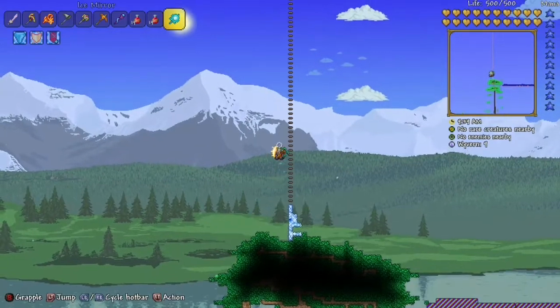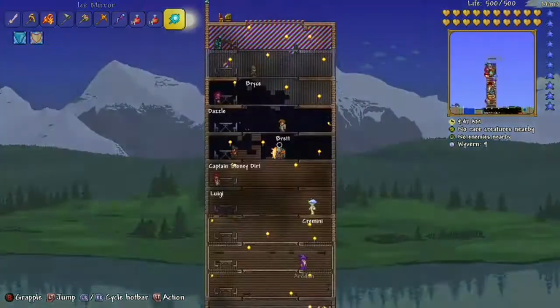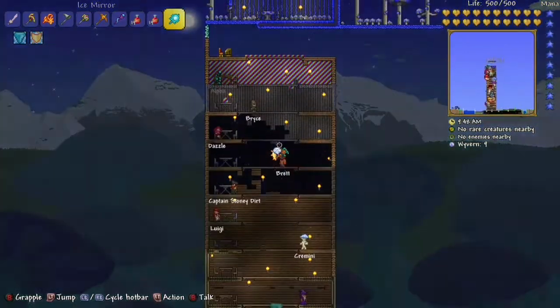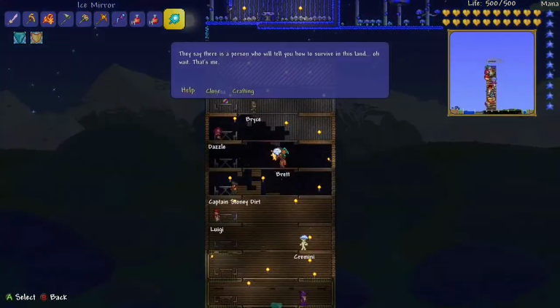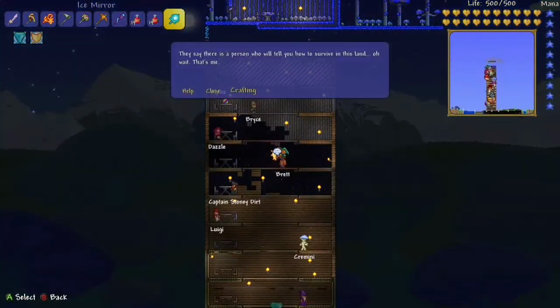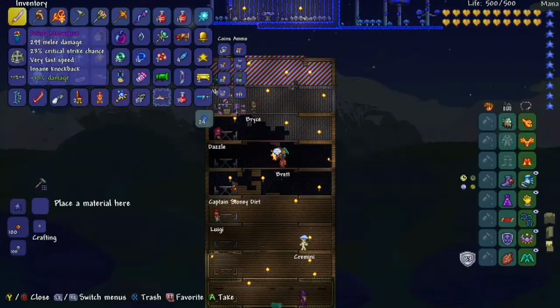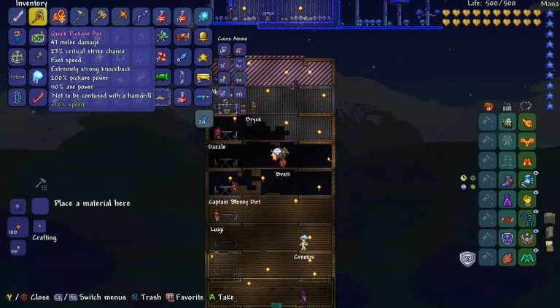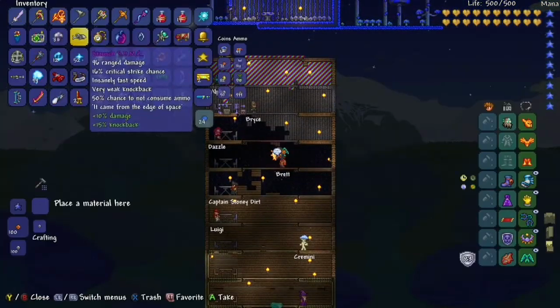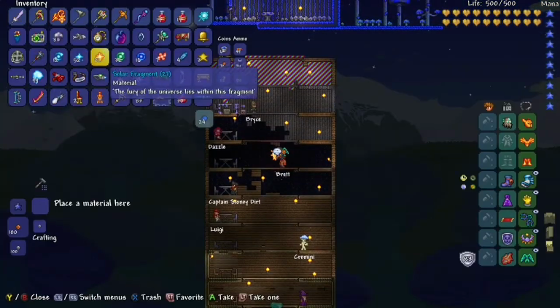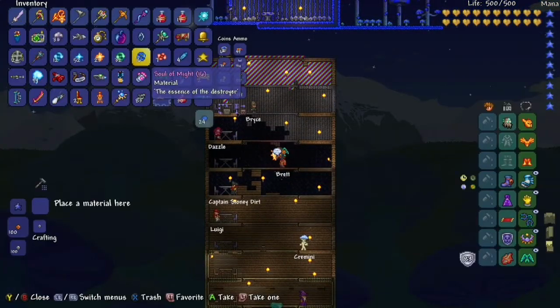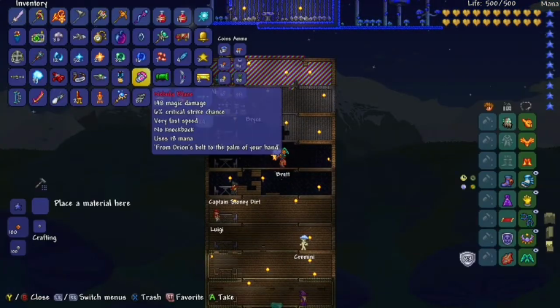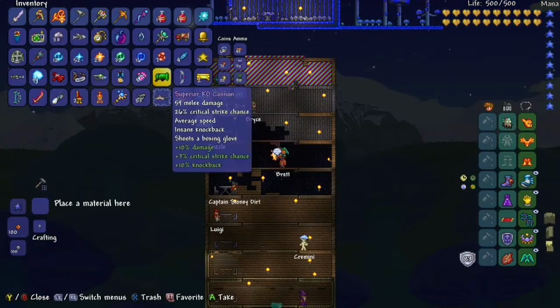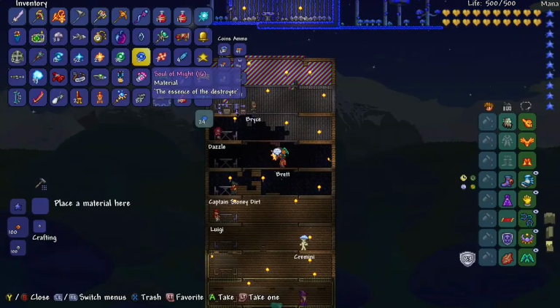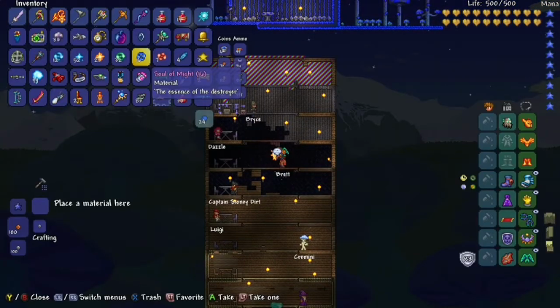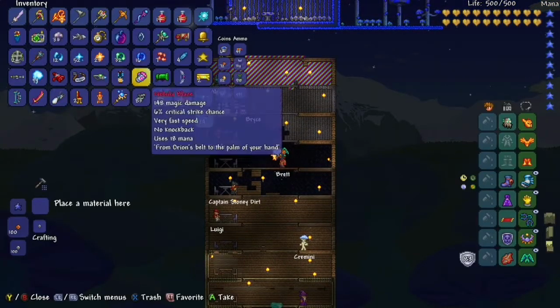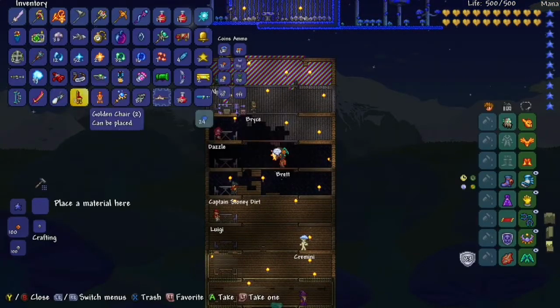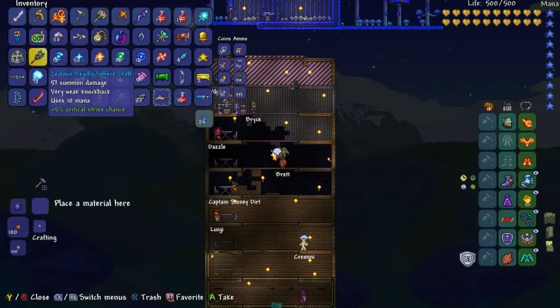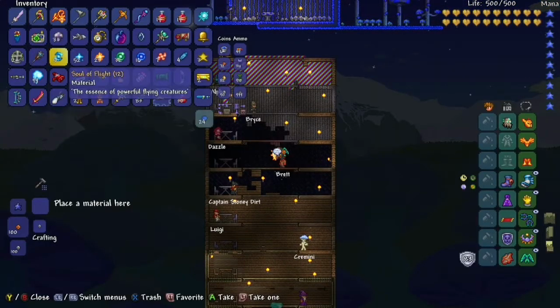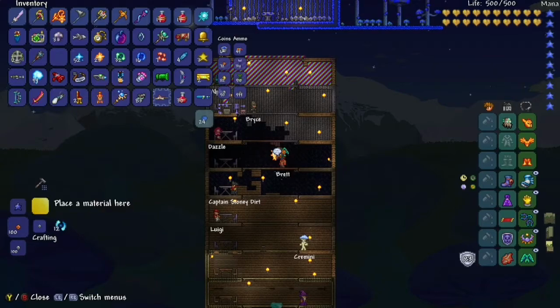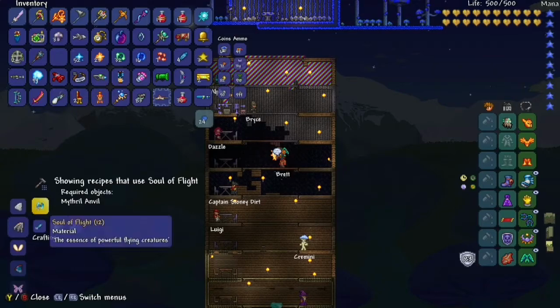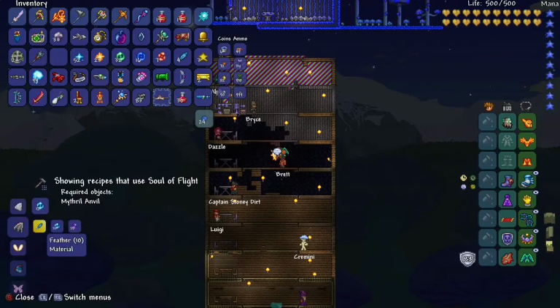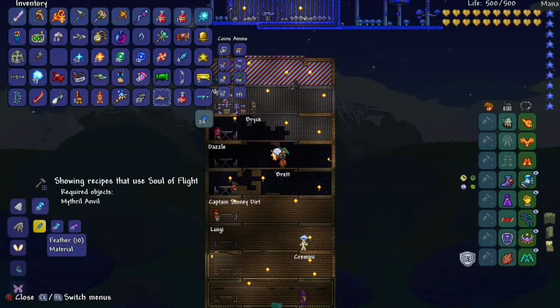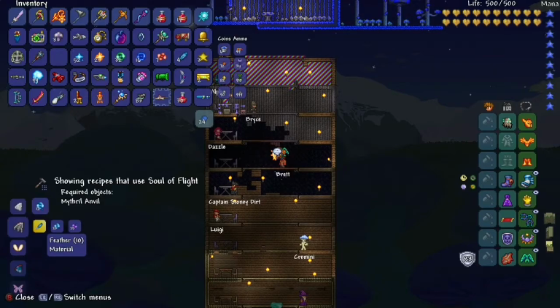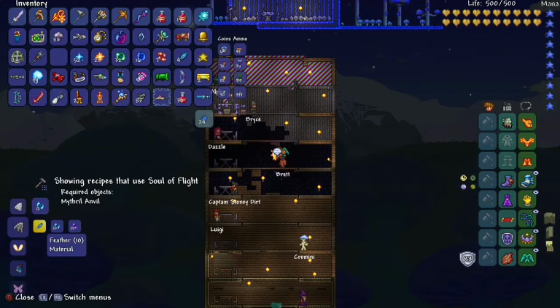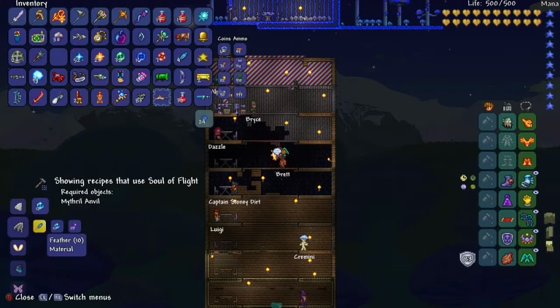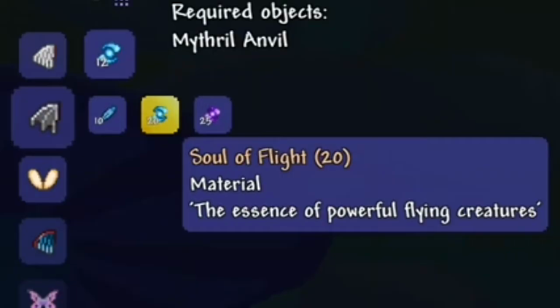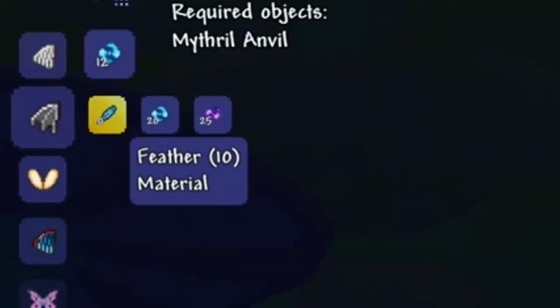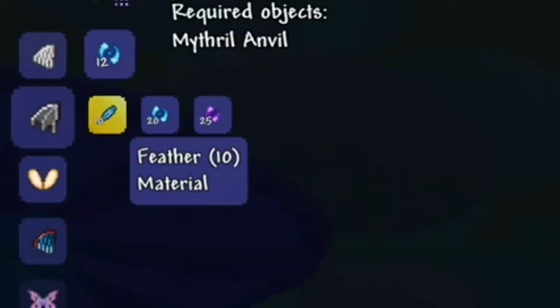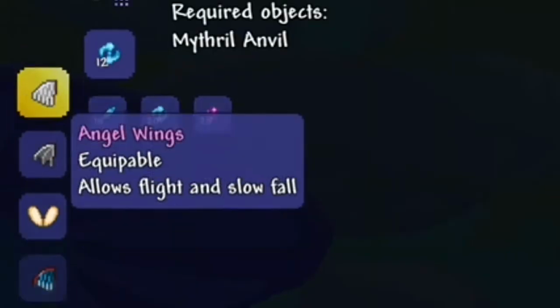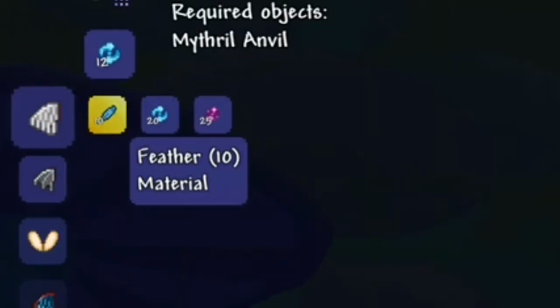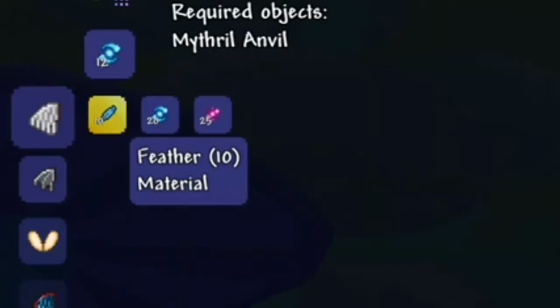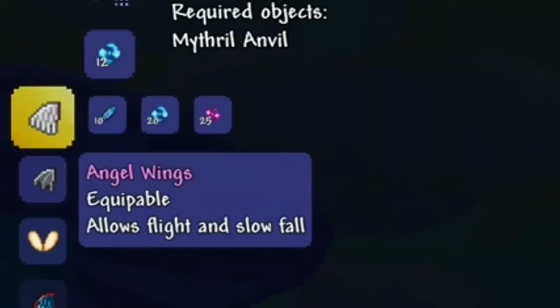Check if there's an island, then go to your helper NPC and put in the soles of flight that you got from the dragons, and then you can see which wings you want.